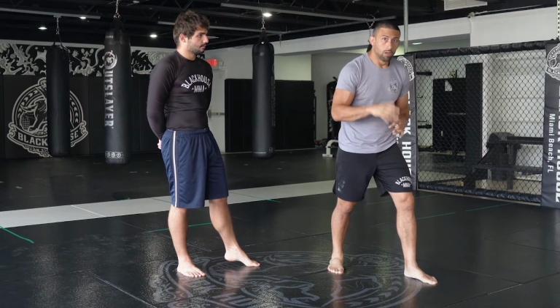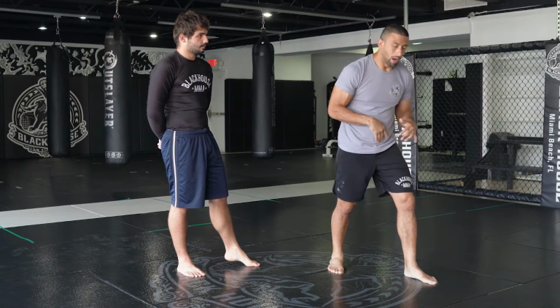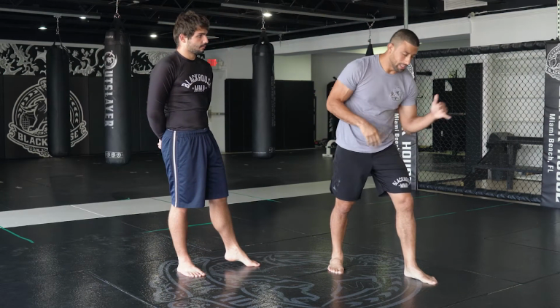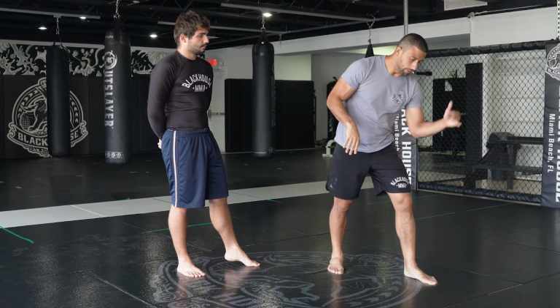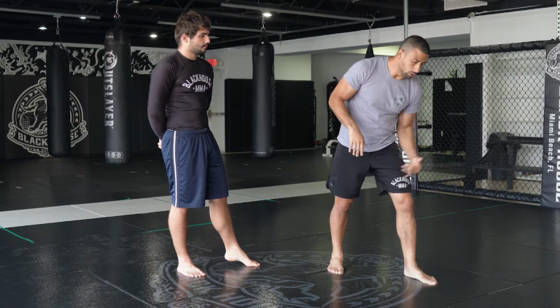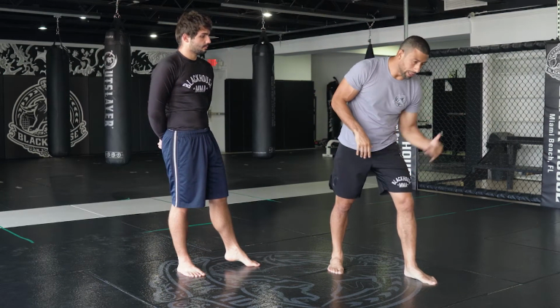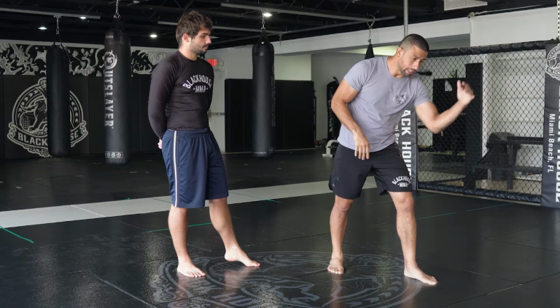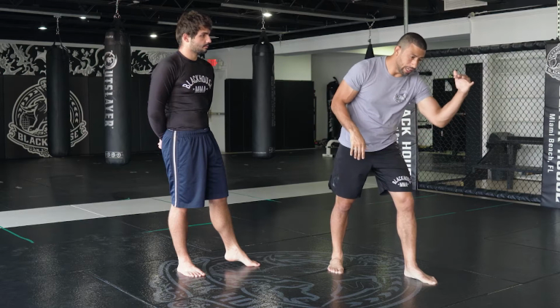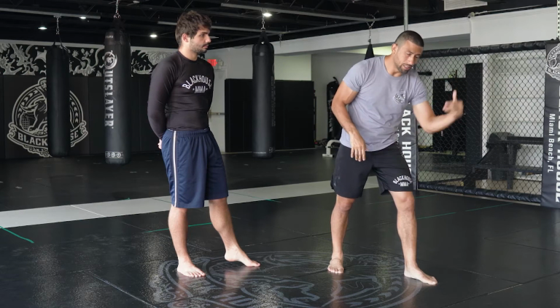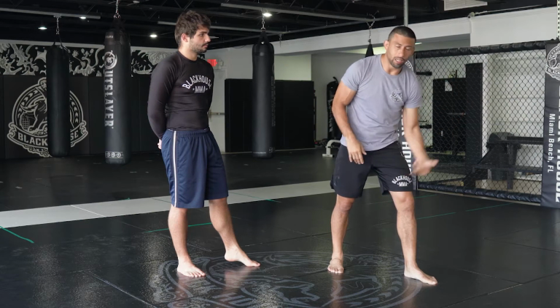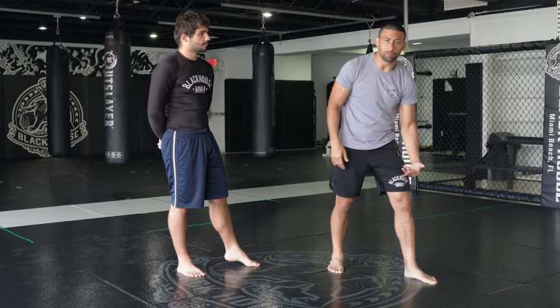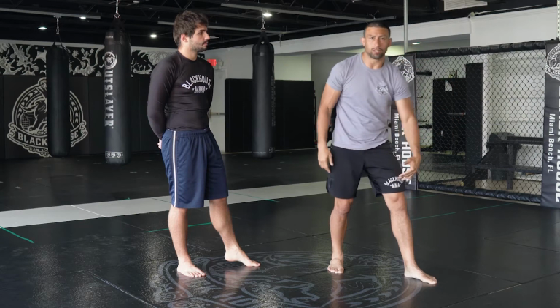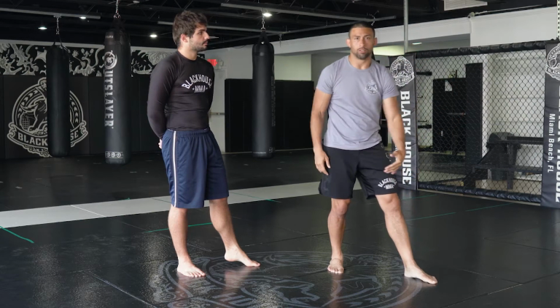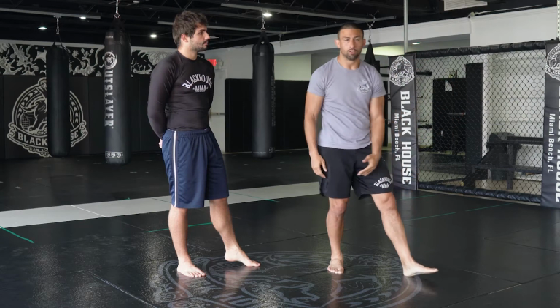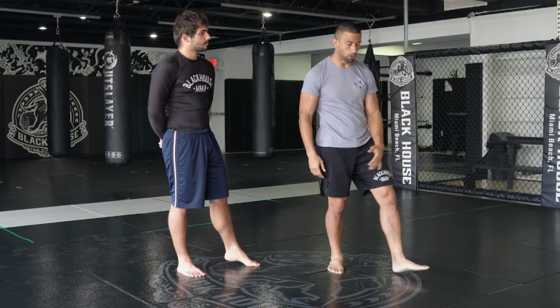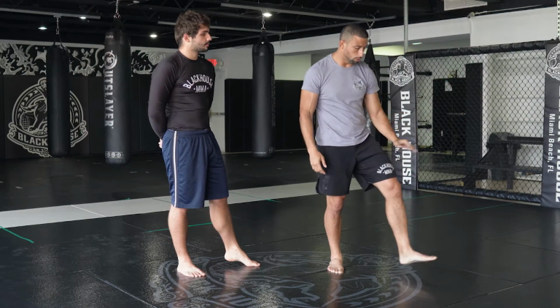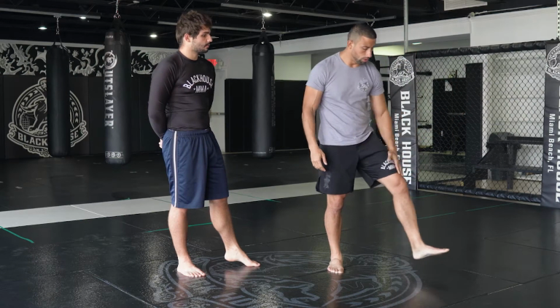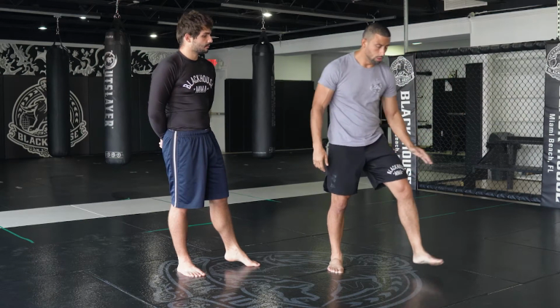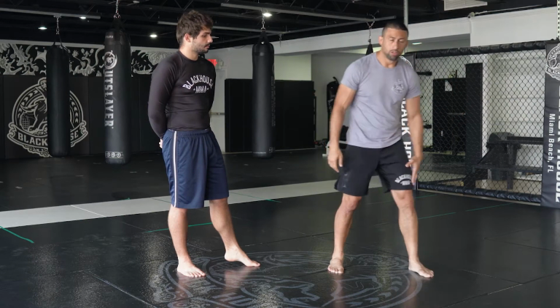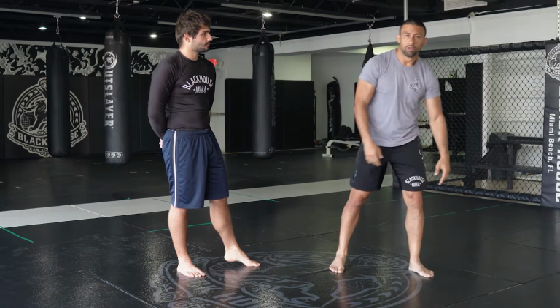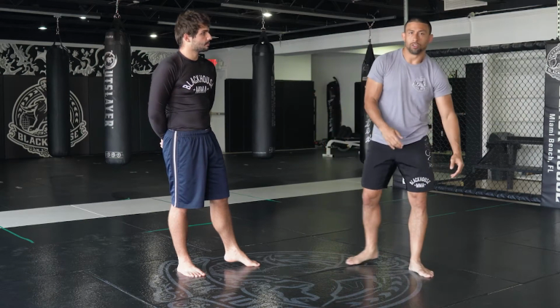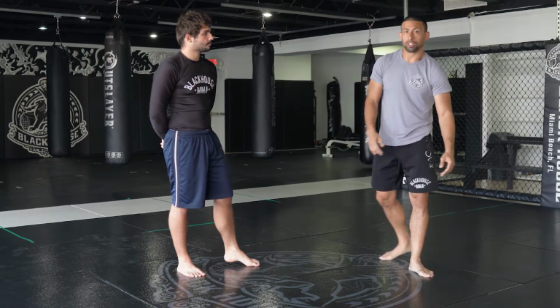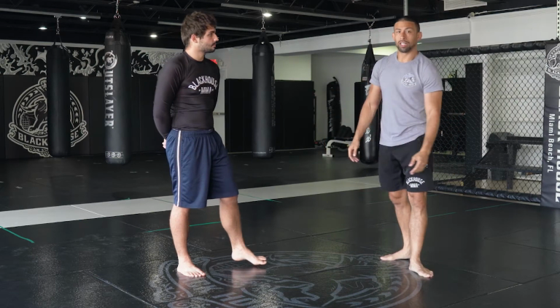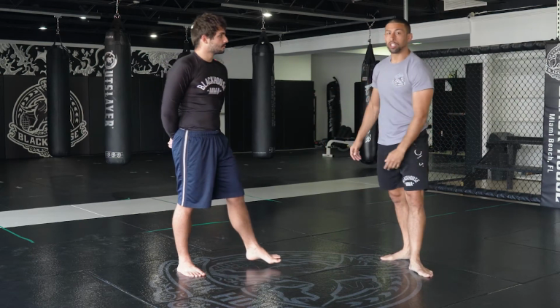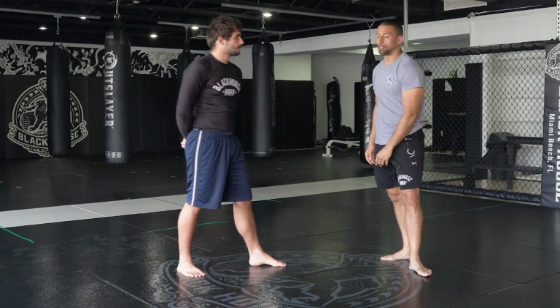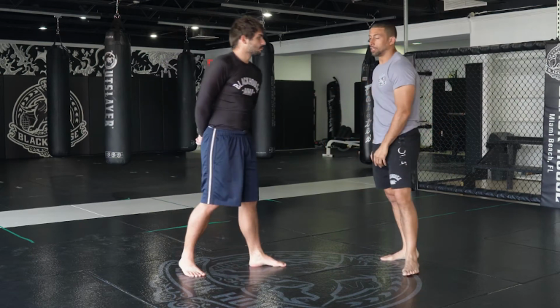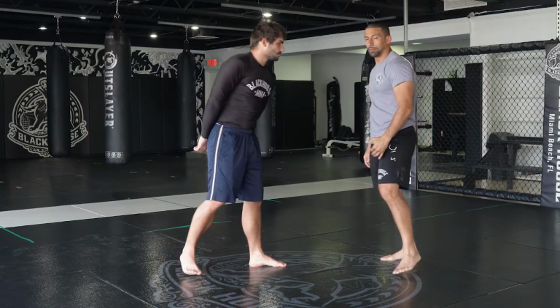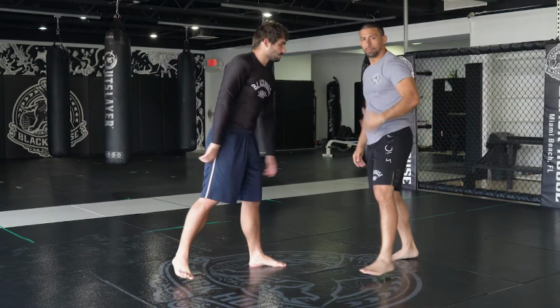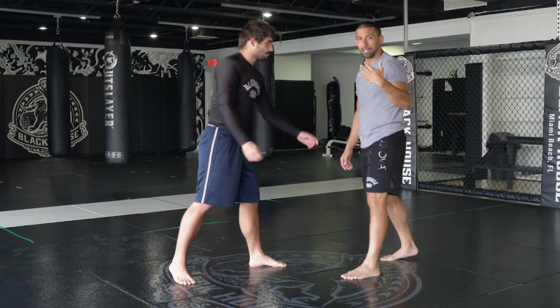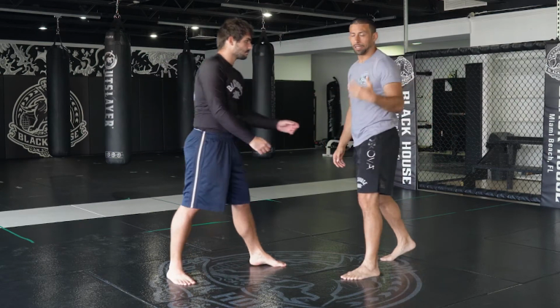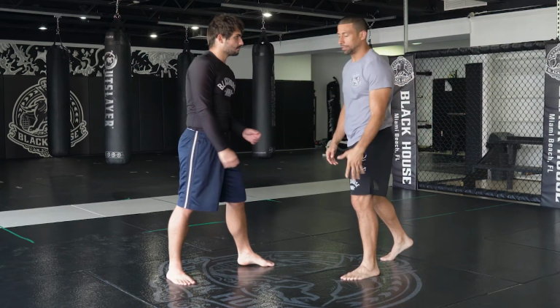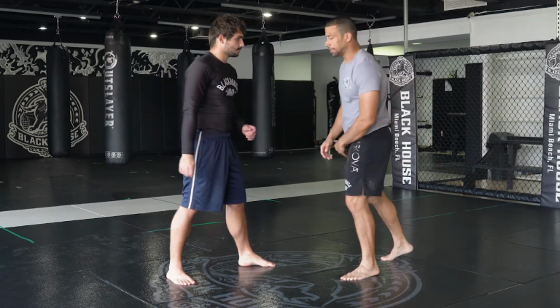Why? Because if I use my lead hand I leave myself vulnerable for a single leg shot — I'm not protected.